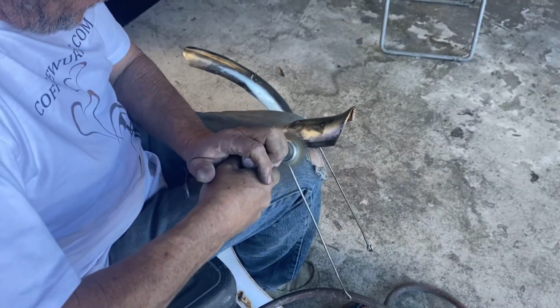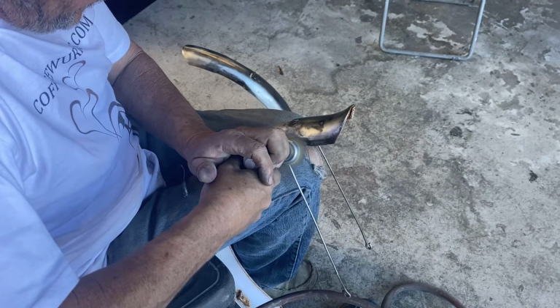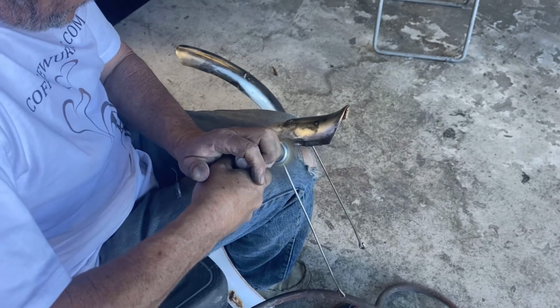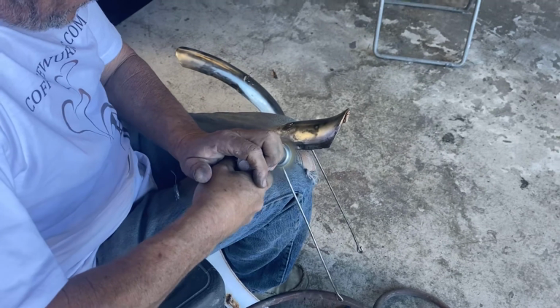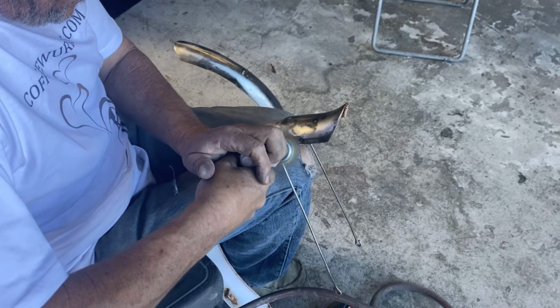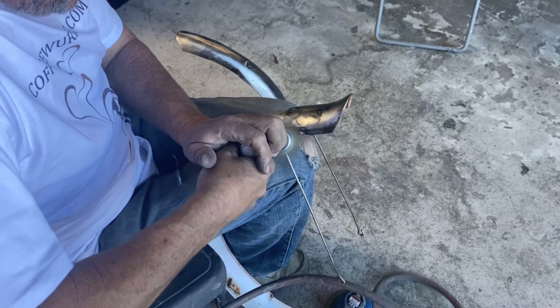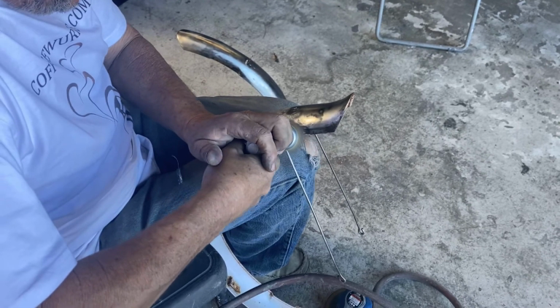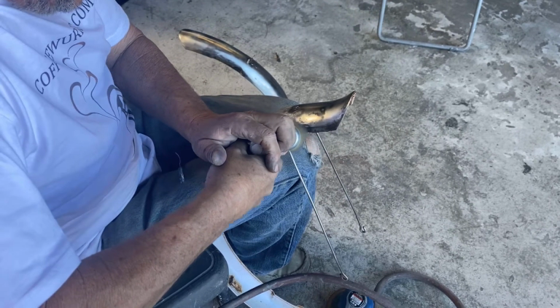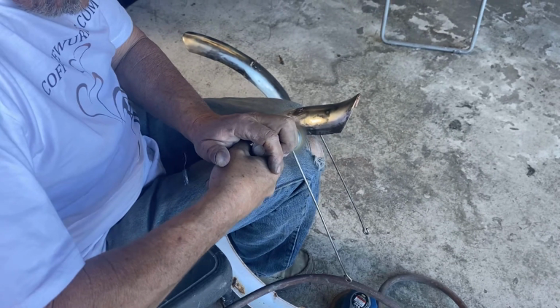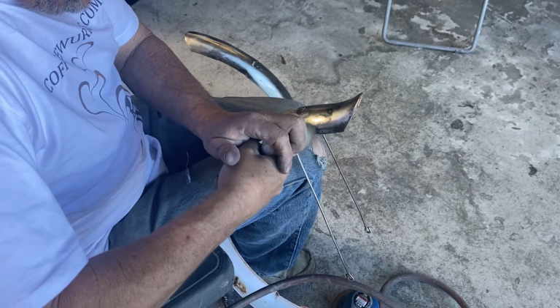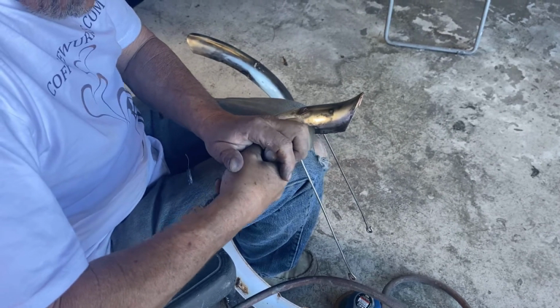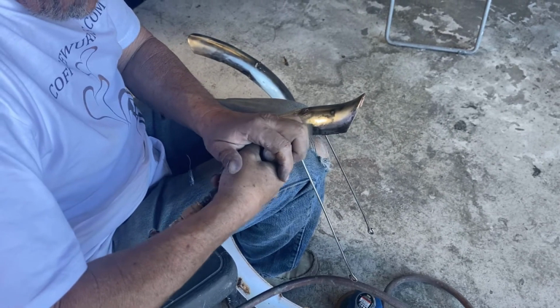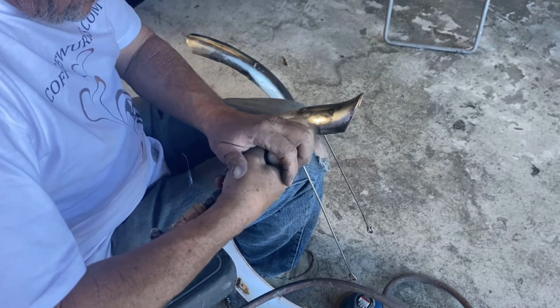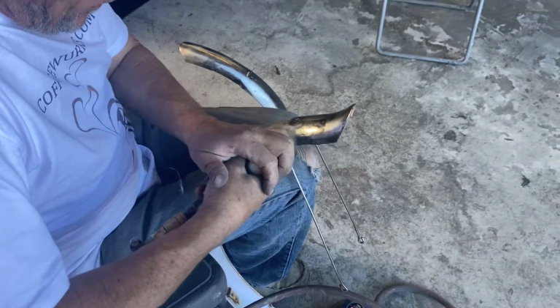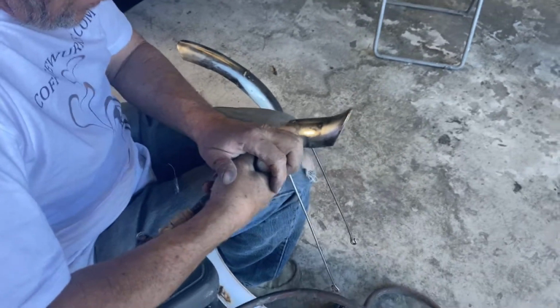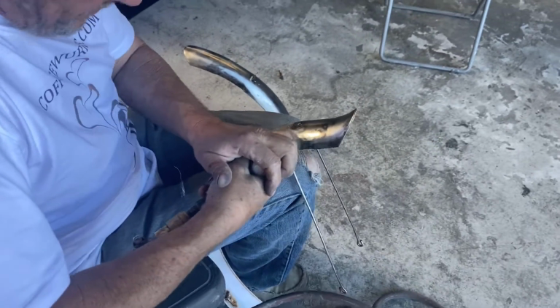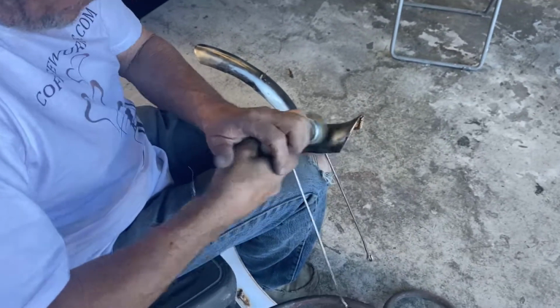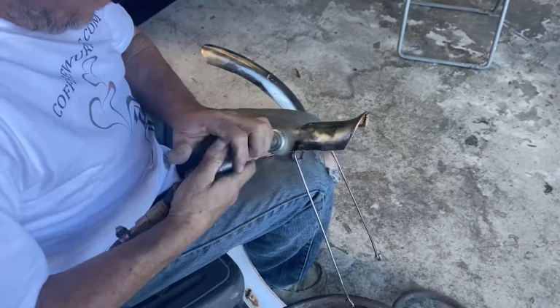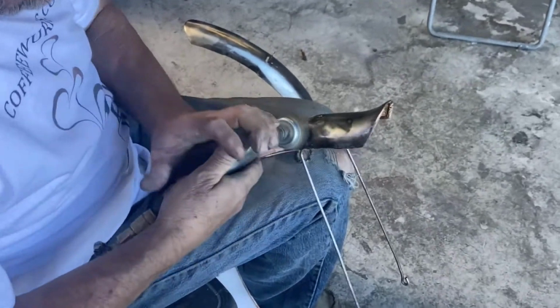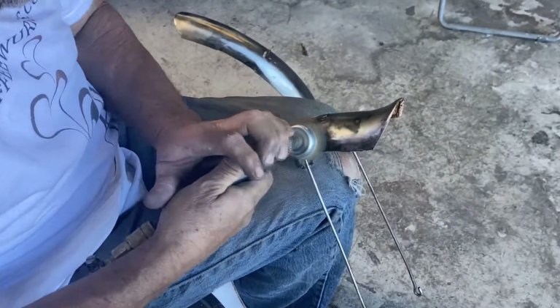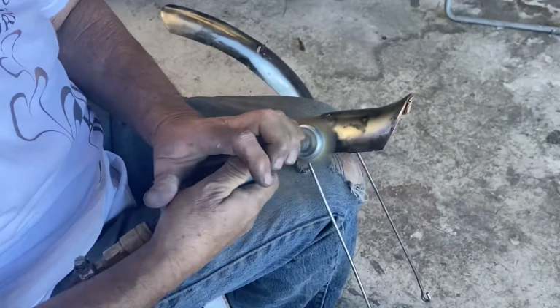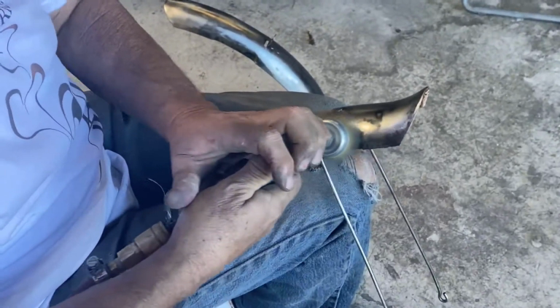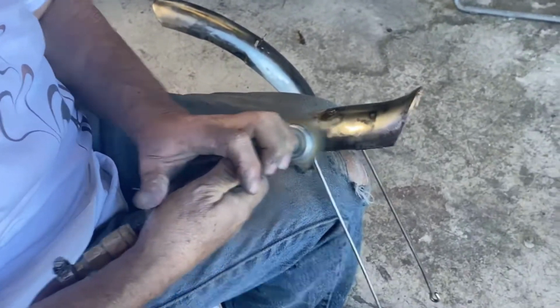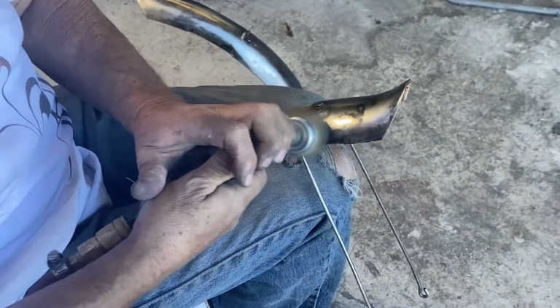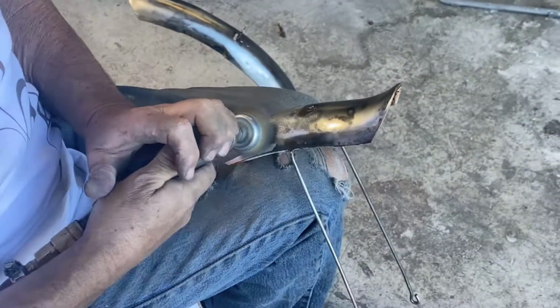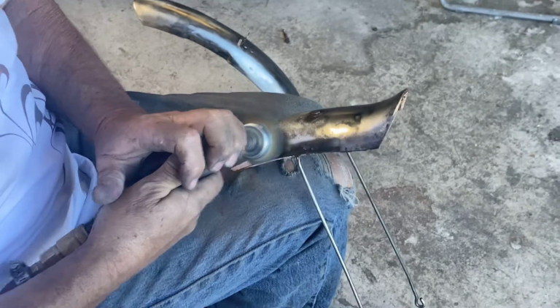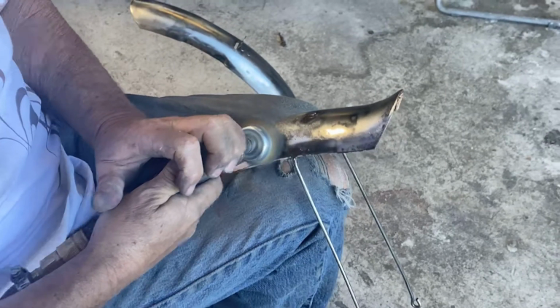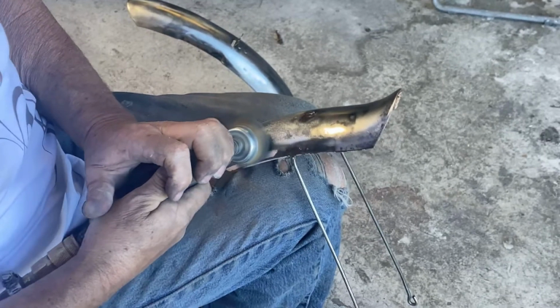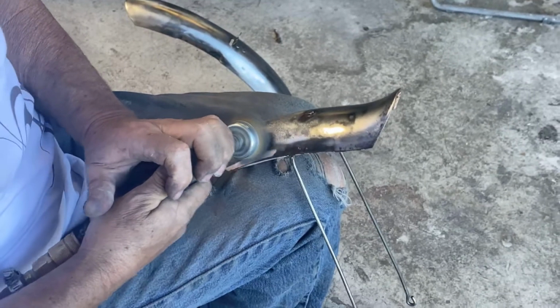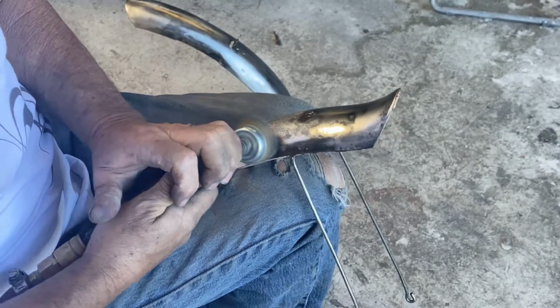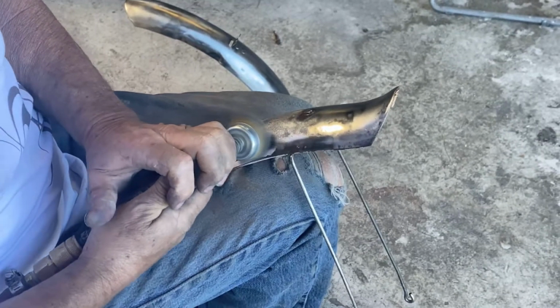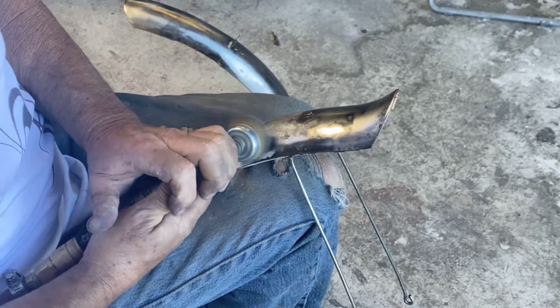This glue will be connected. I'm going to push the glue in, push it again, push it in and pull it.